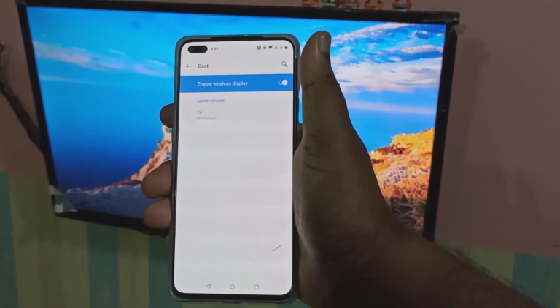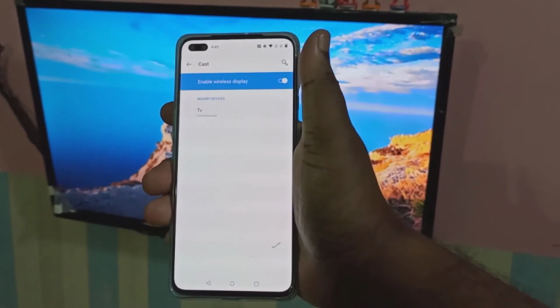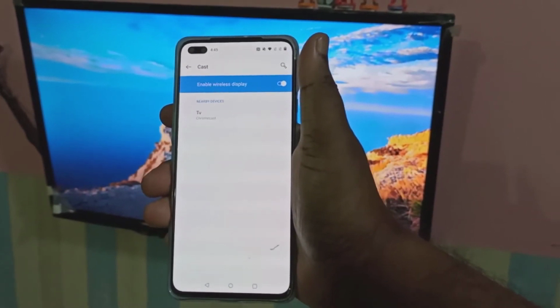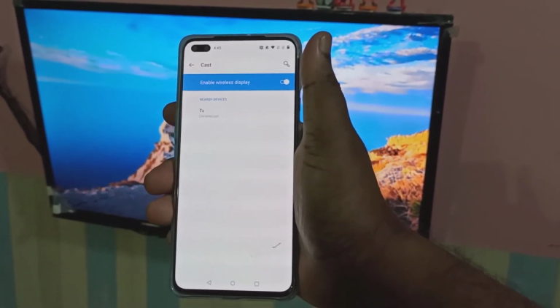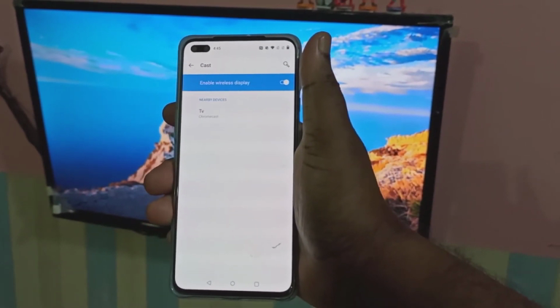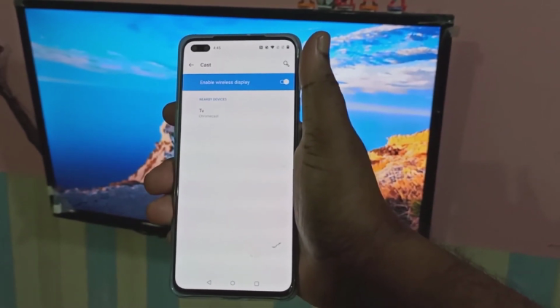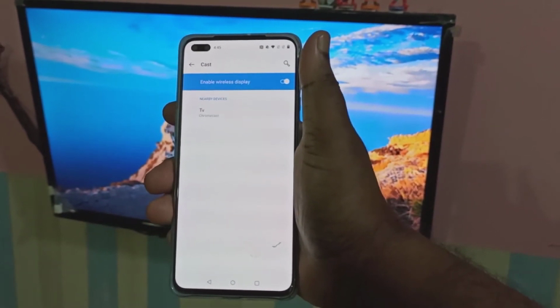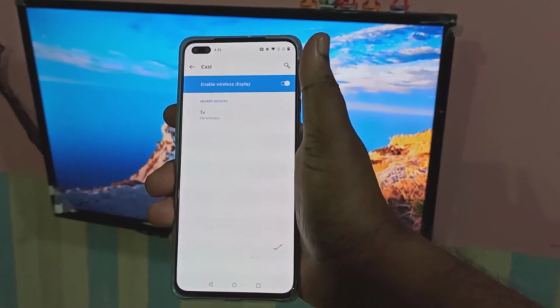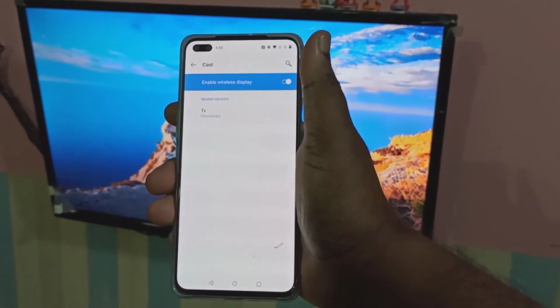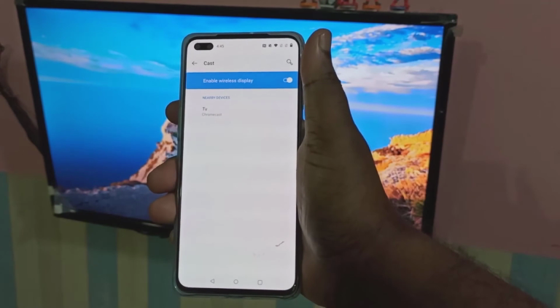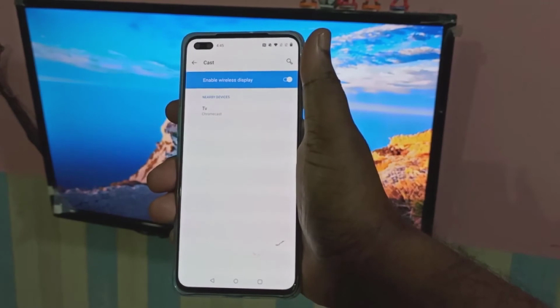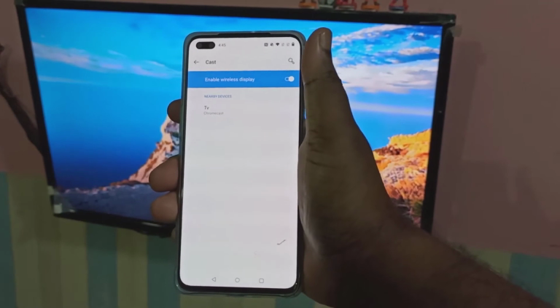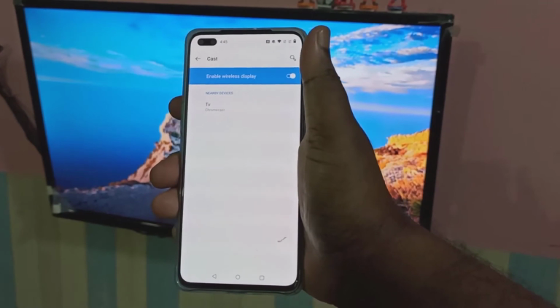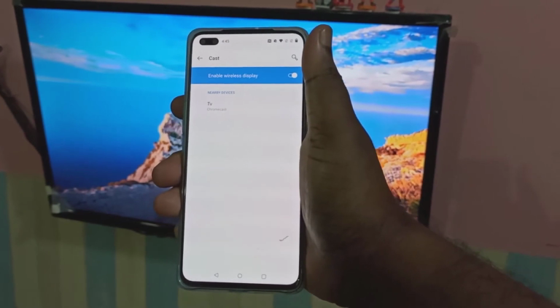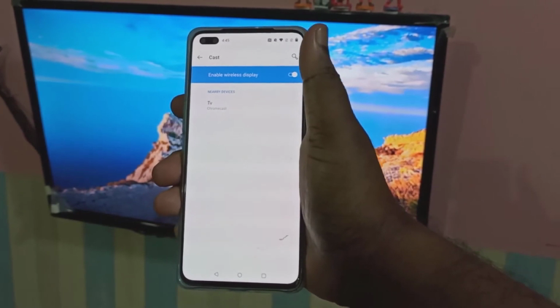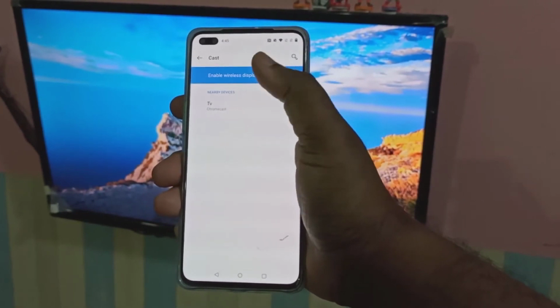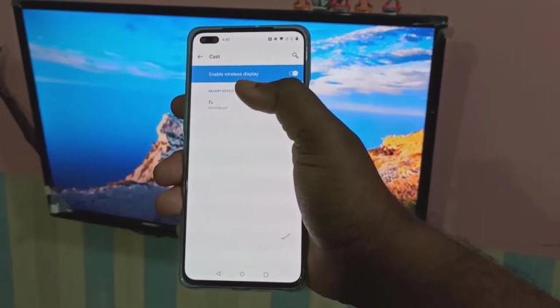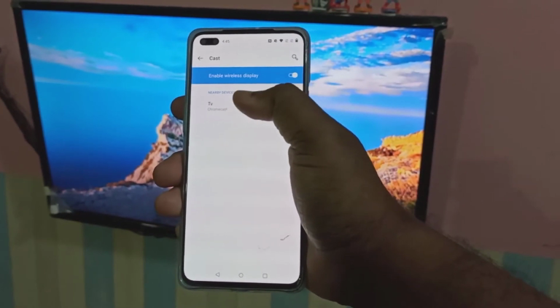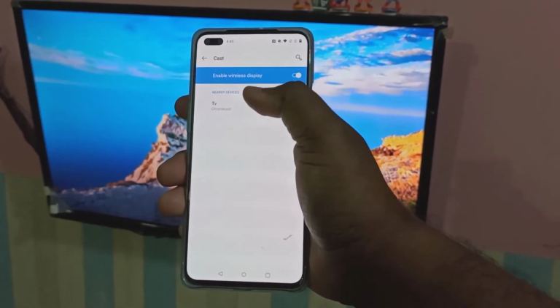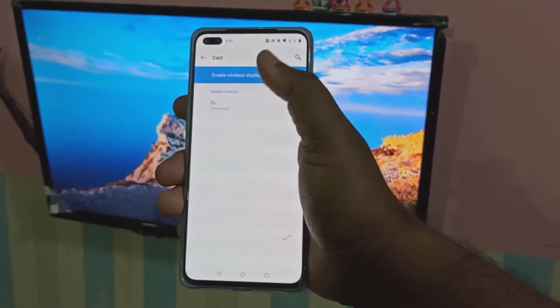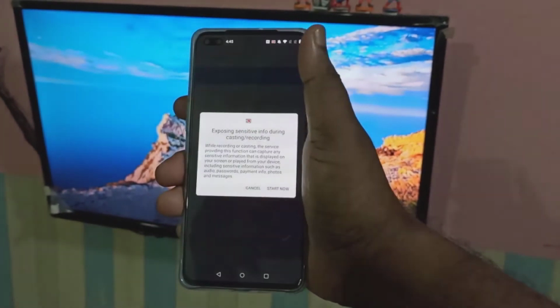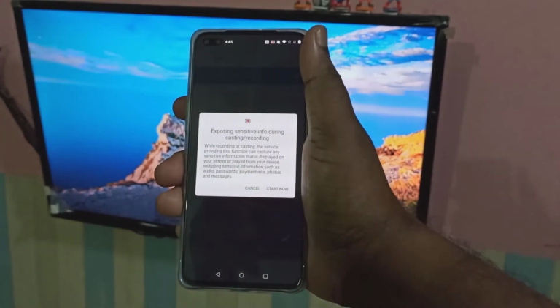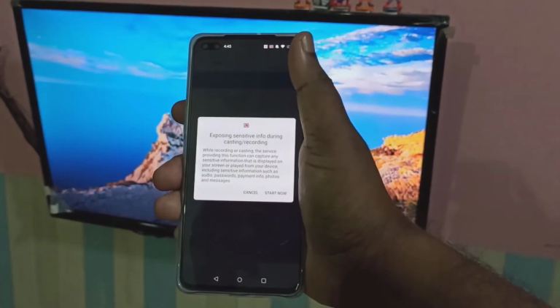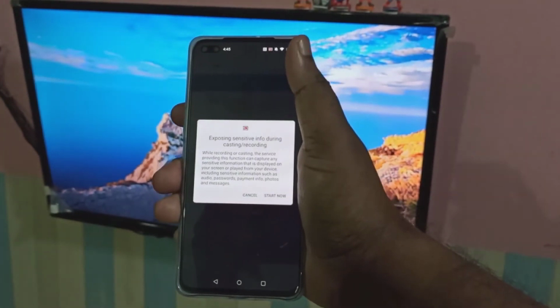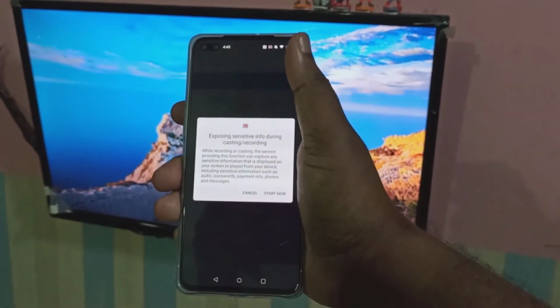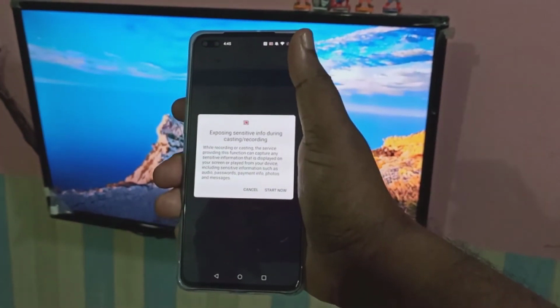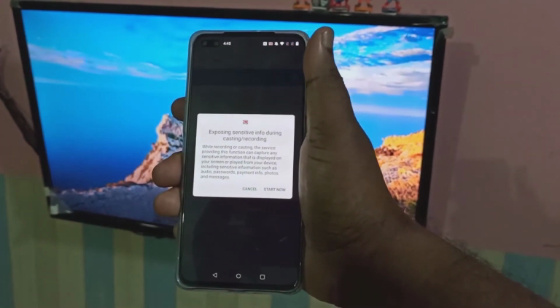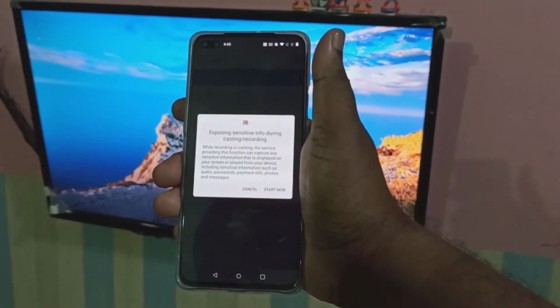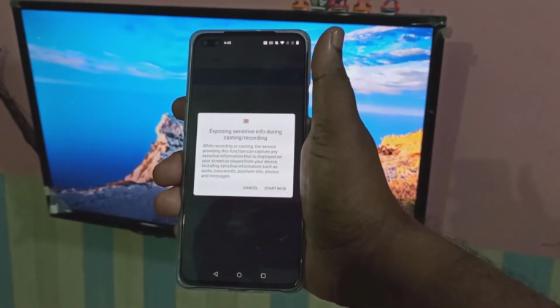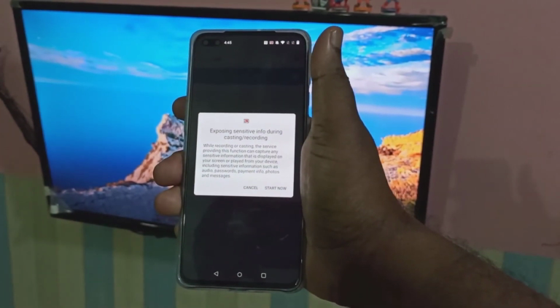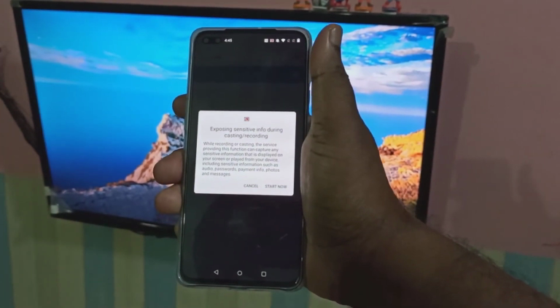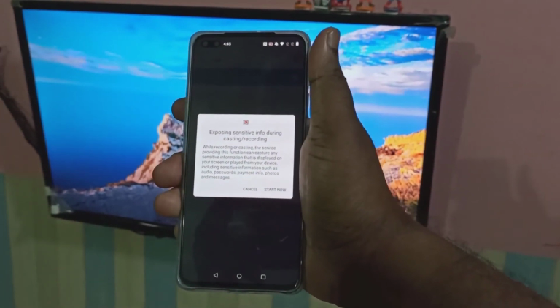Now you can see the Chromecast TV listed. Tap on that. Then tap on Start Now.